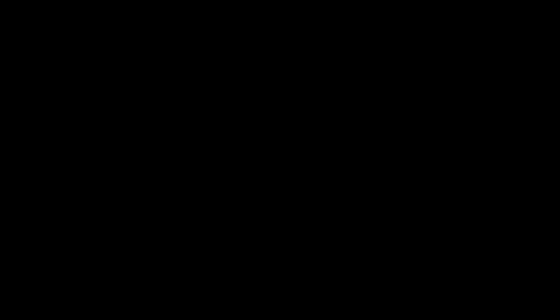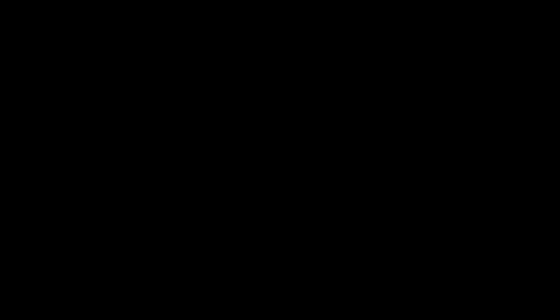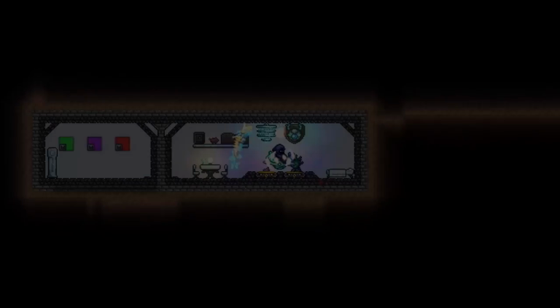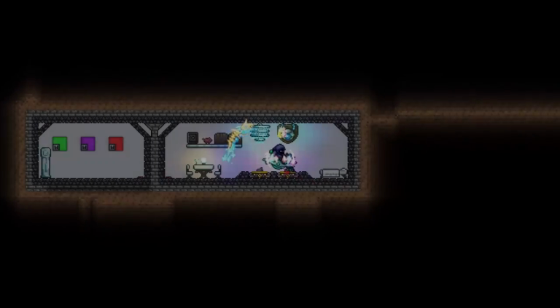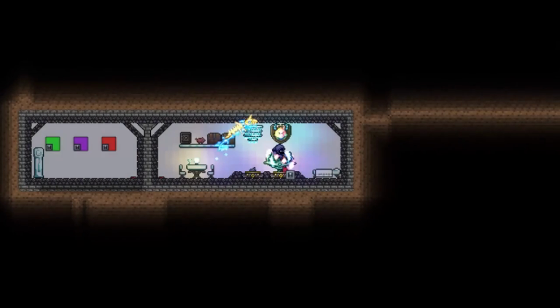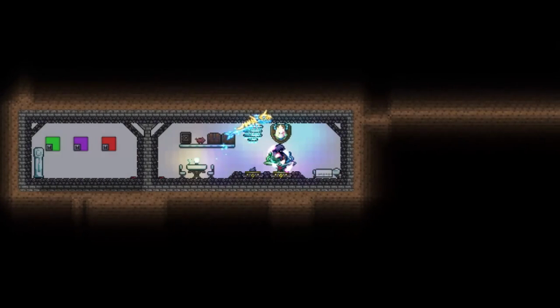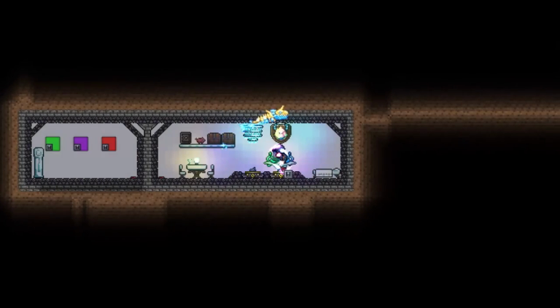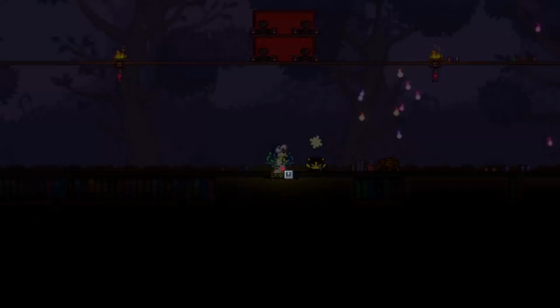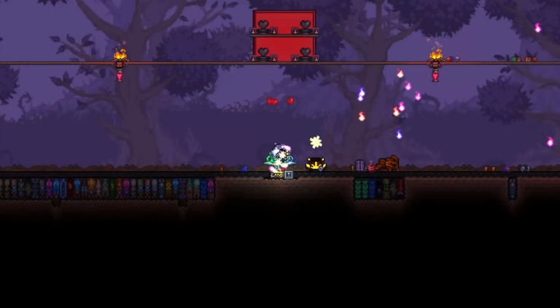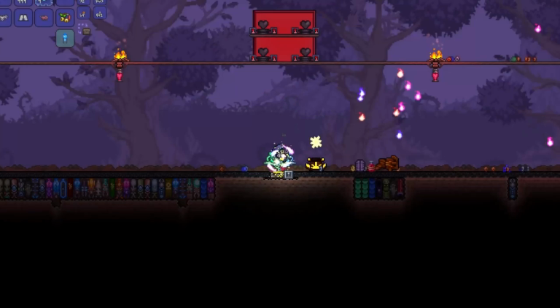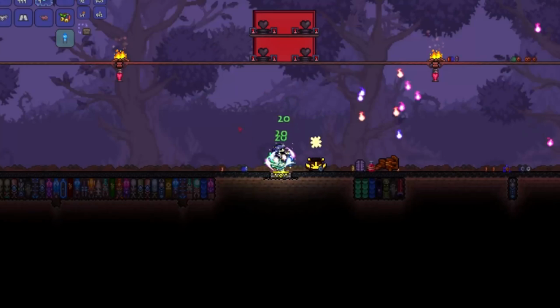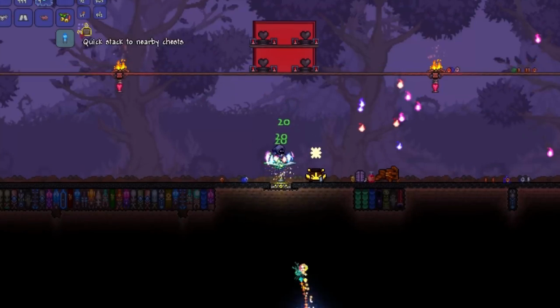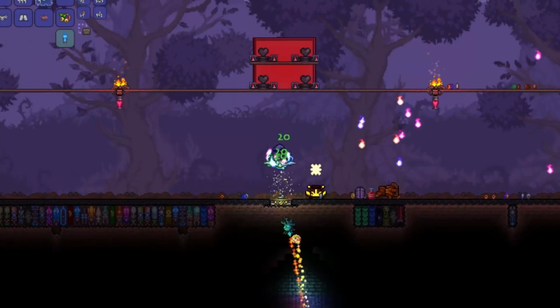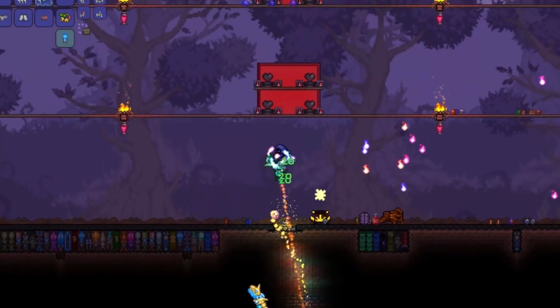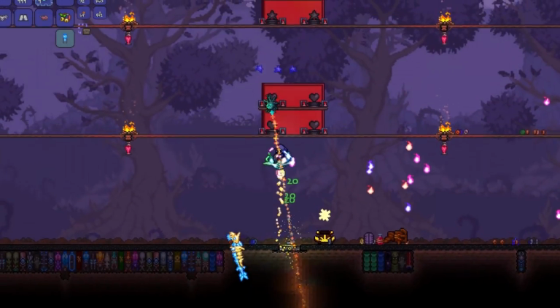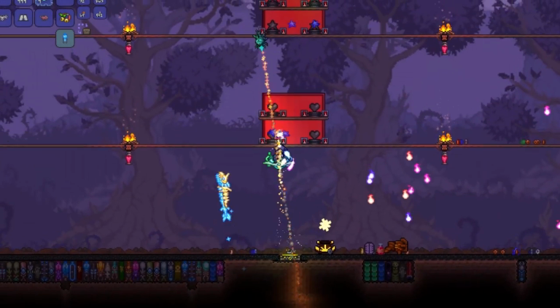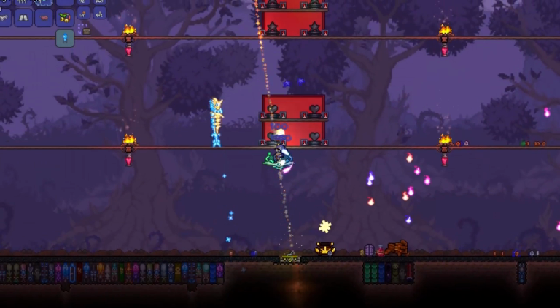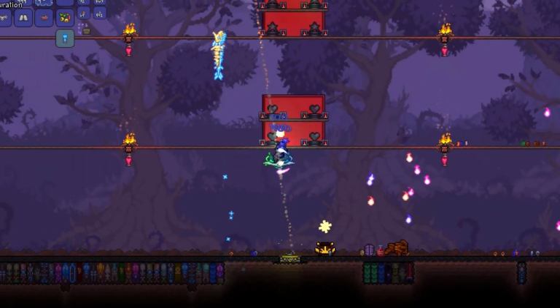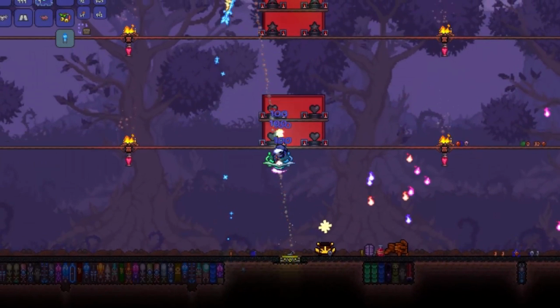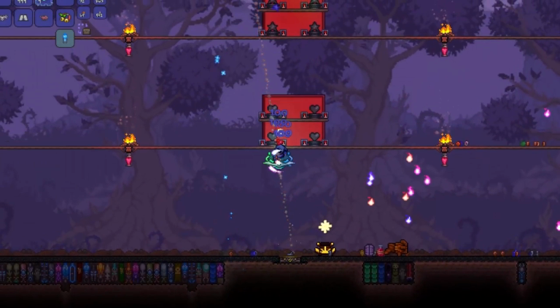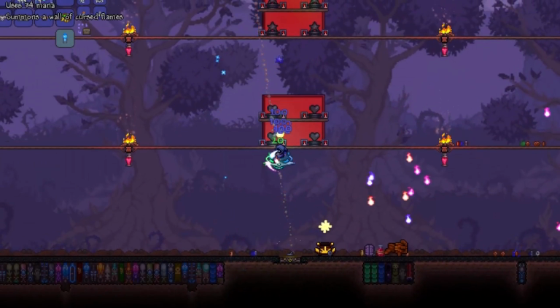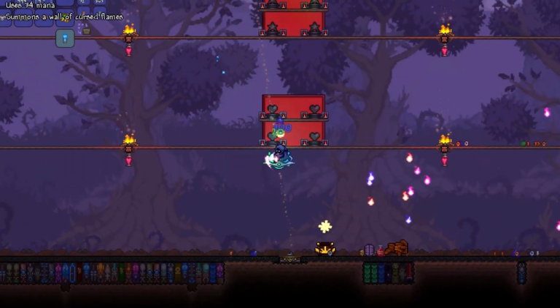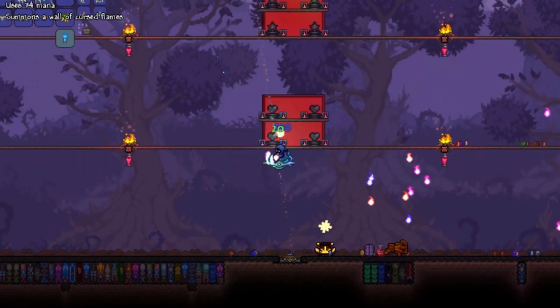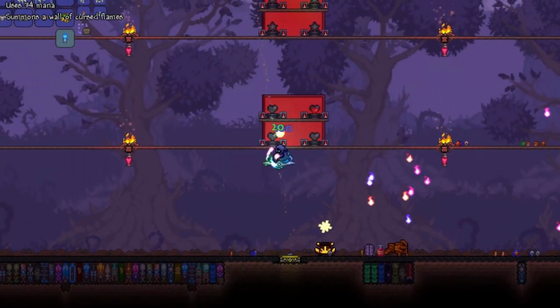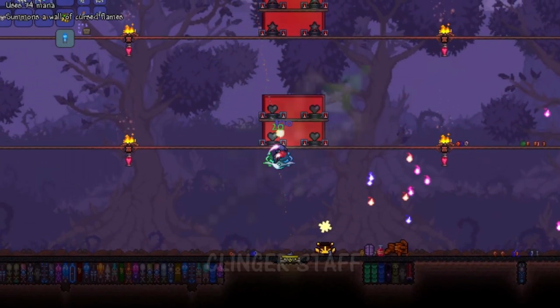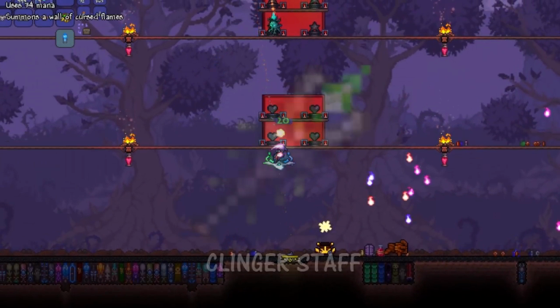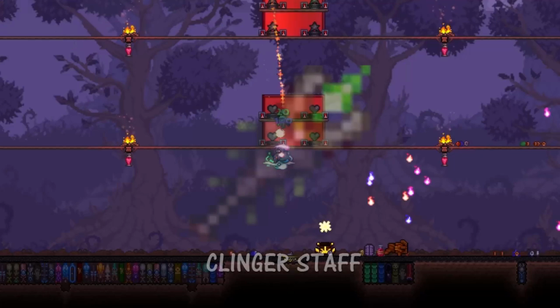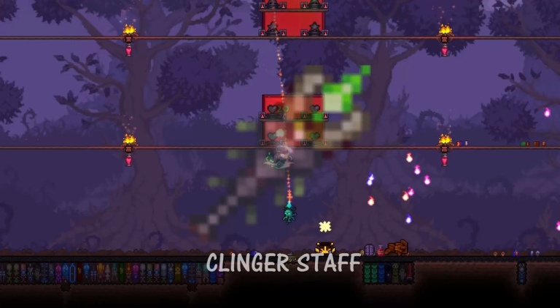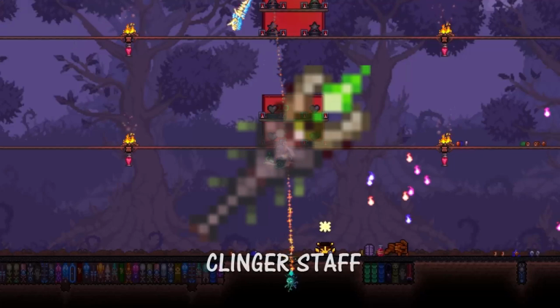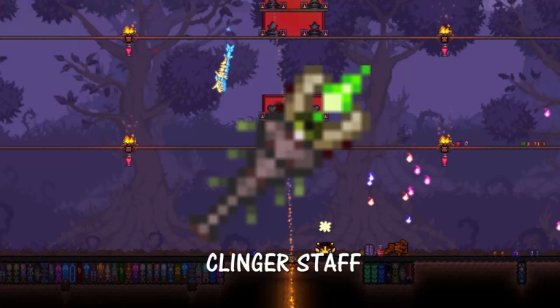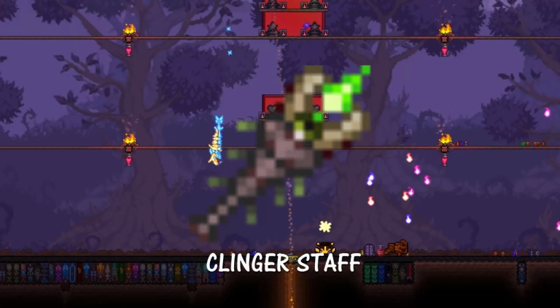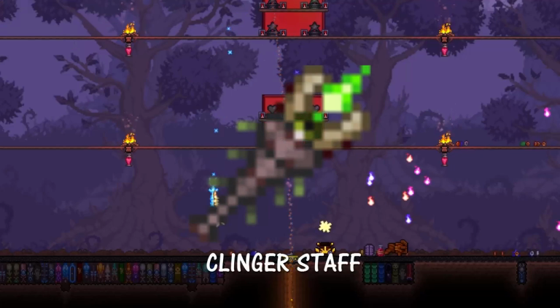Hi guys, it's Mr. TheEbonNinji here. I'm back with a tutorial on an item called the Clinger Staff.